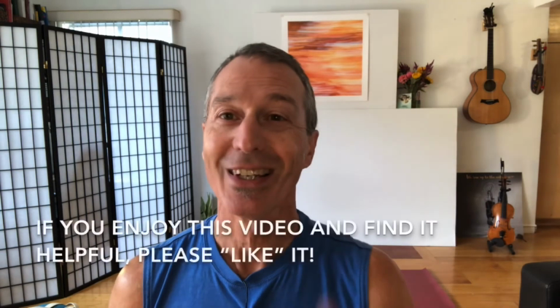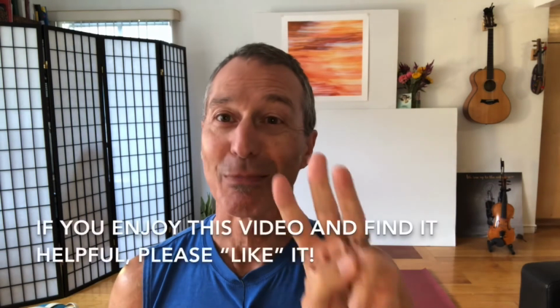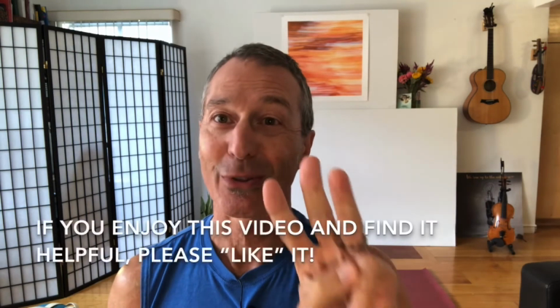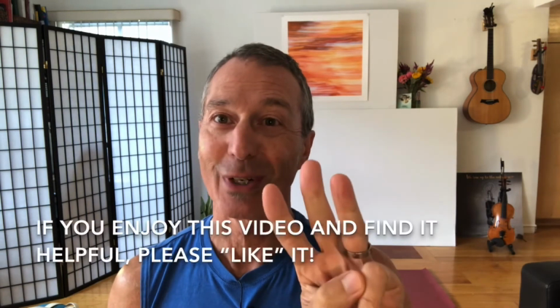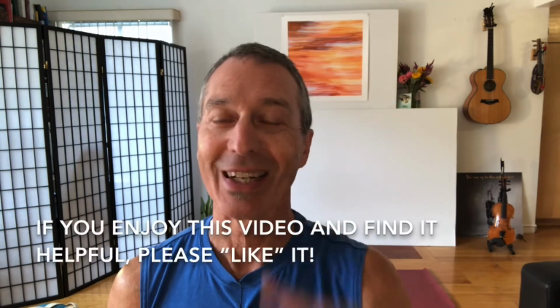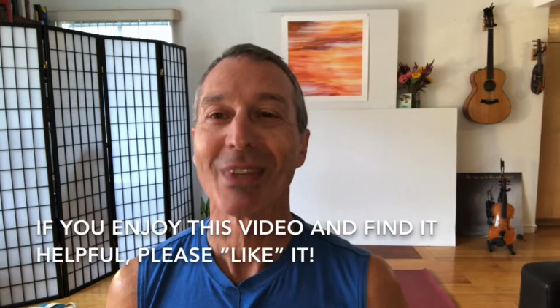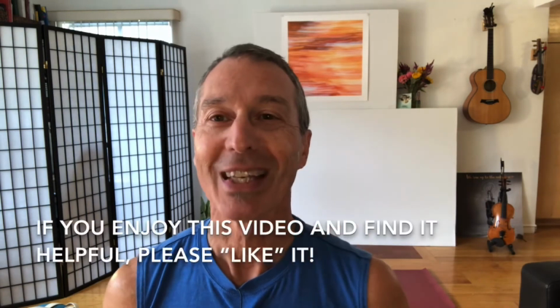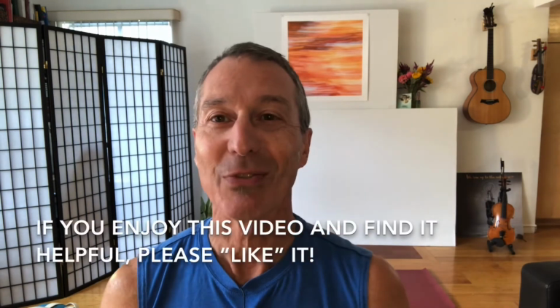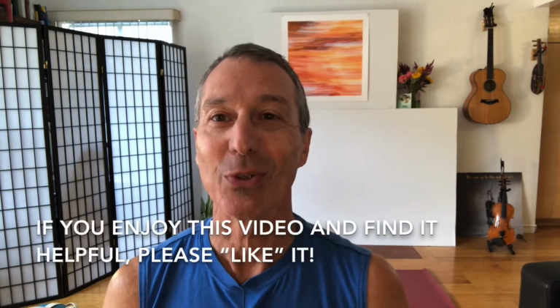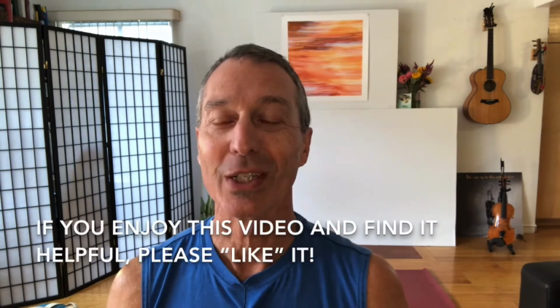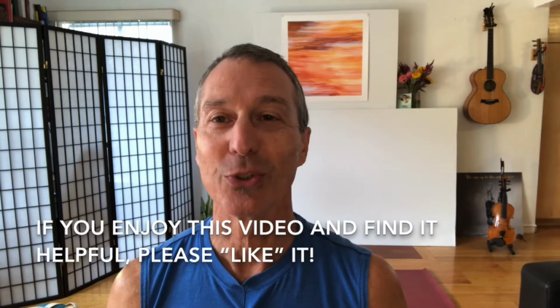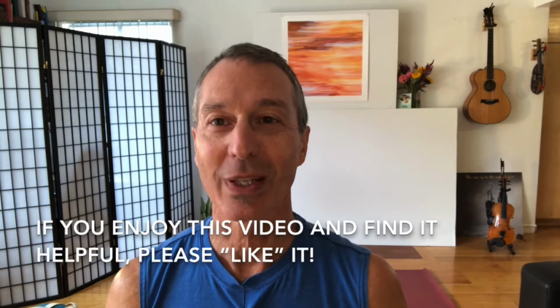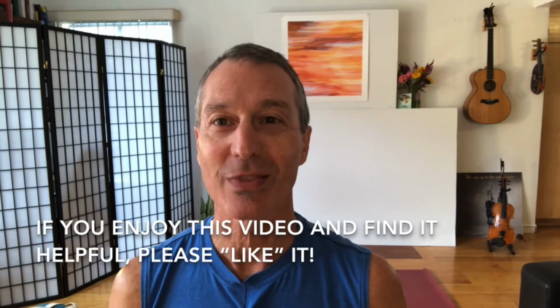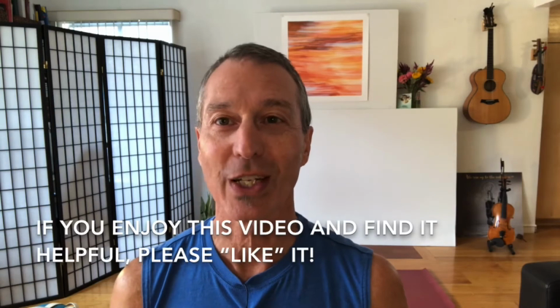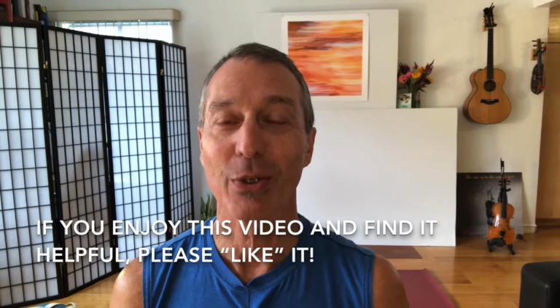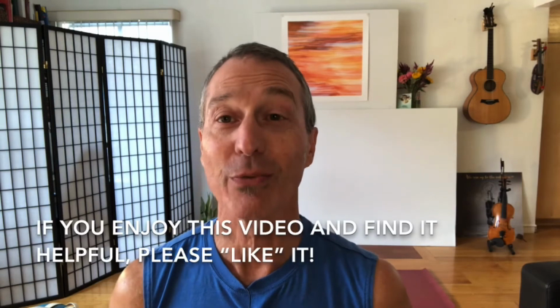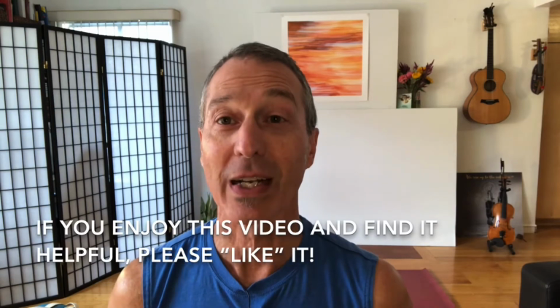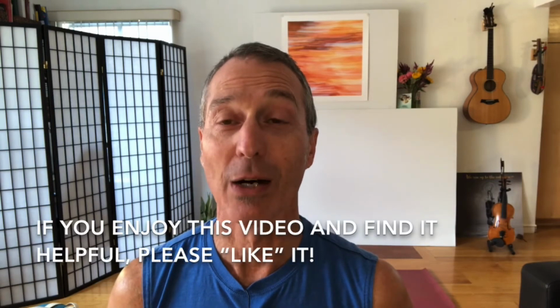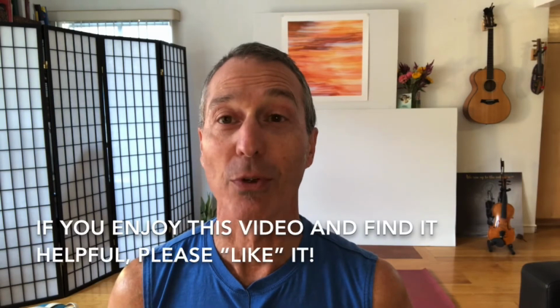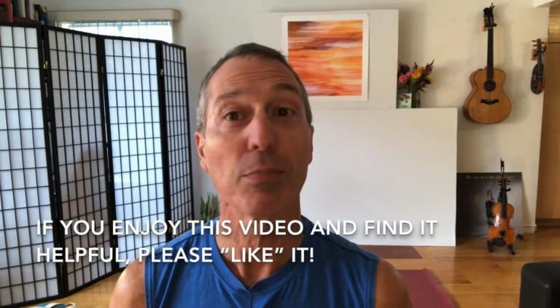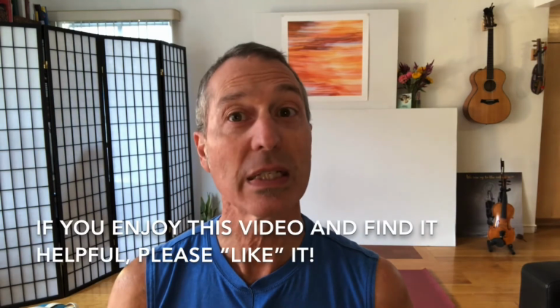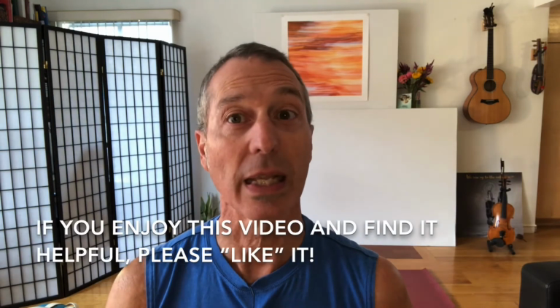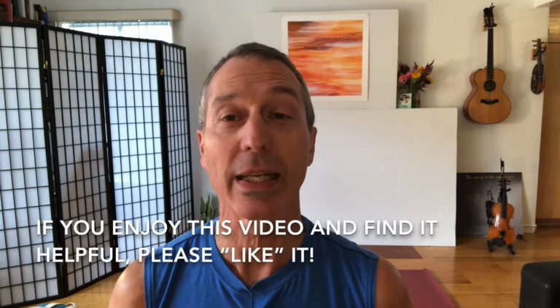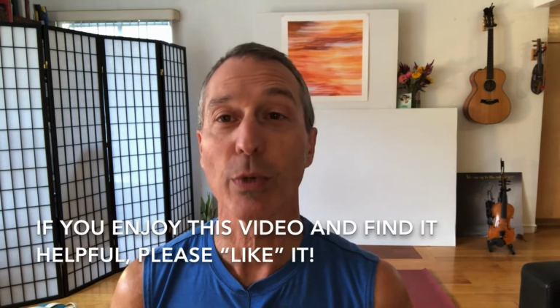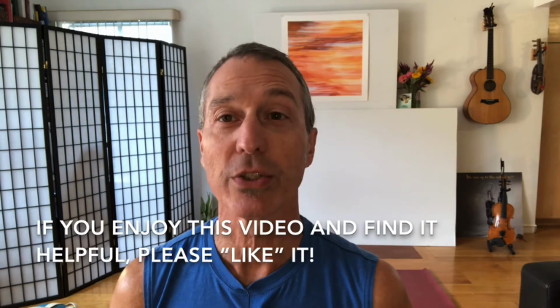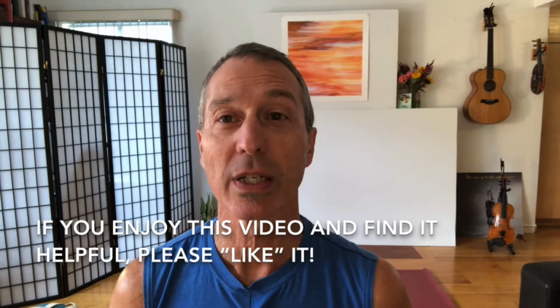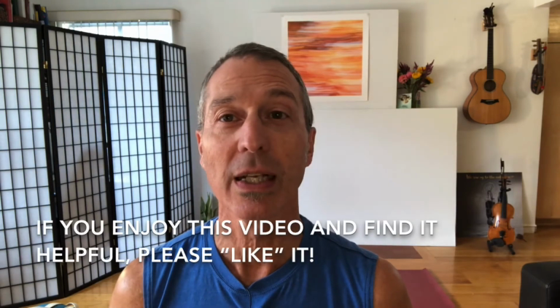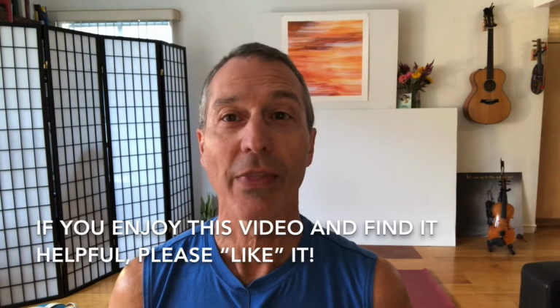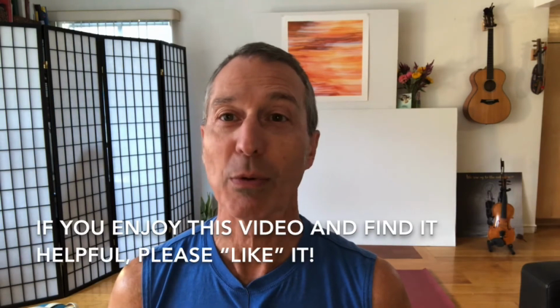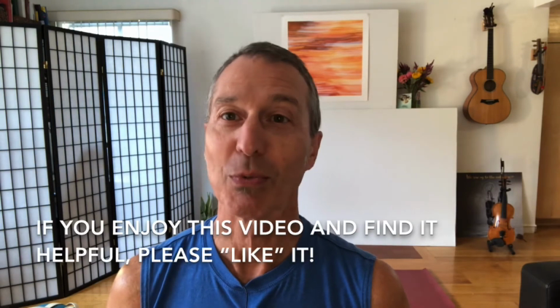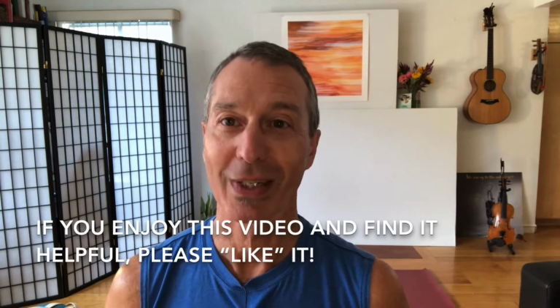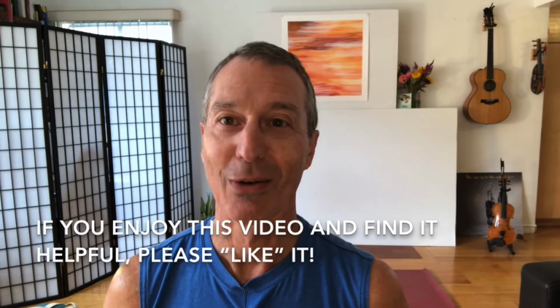Number three, if you enjoy this video and you find it helpful, please like it when you're done. That would be really helpful.